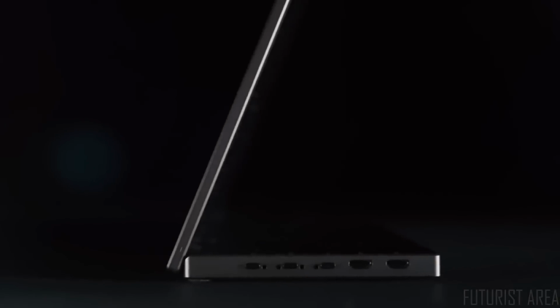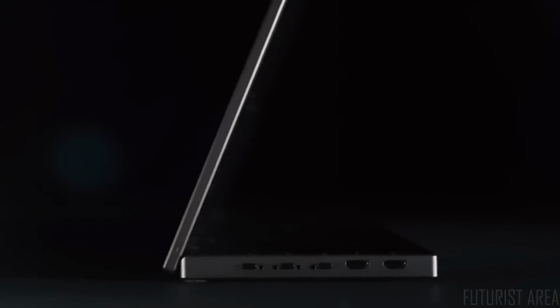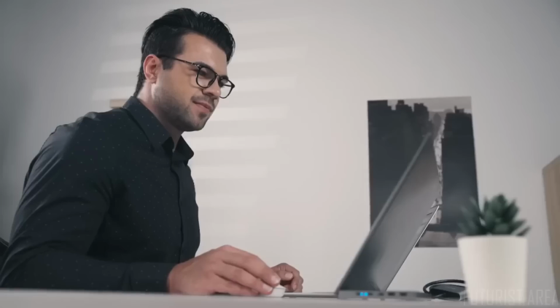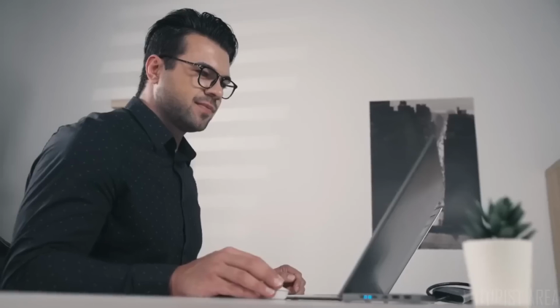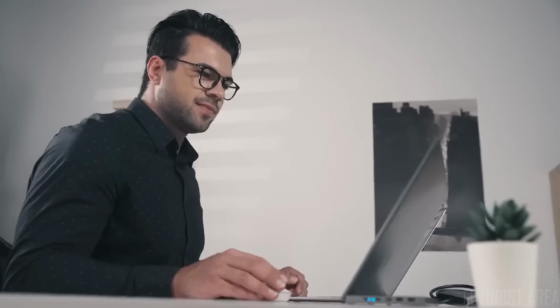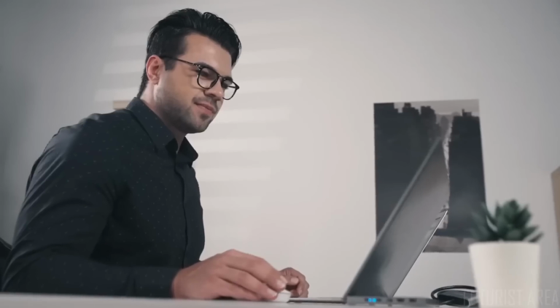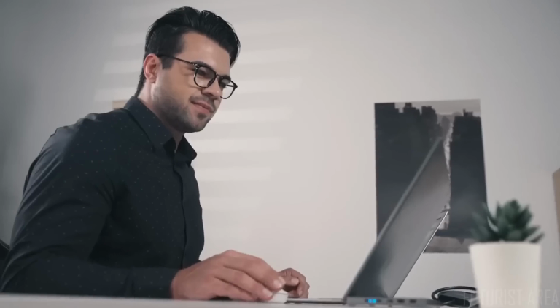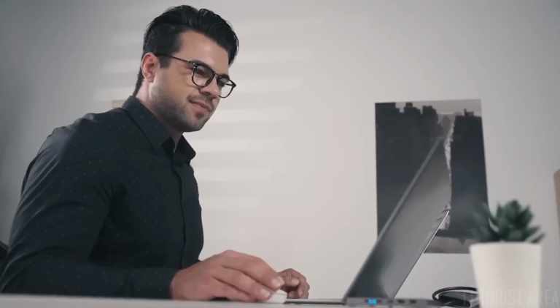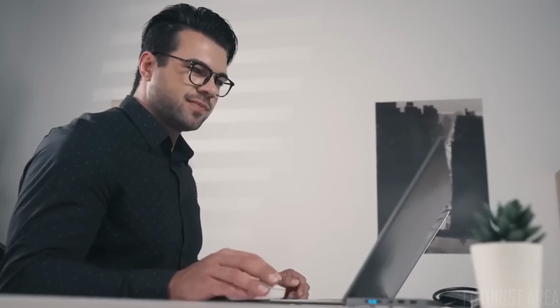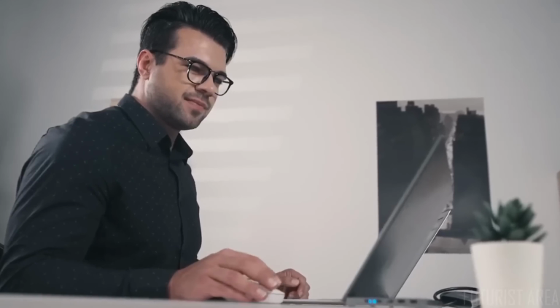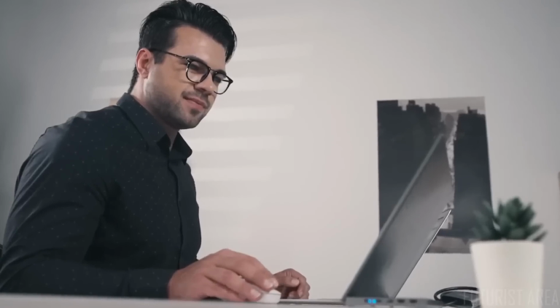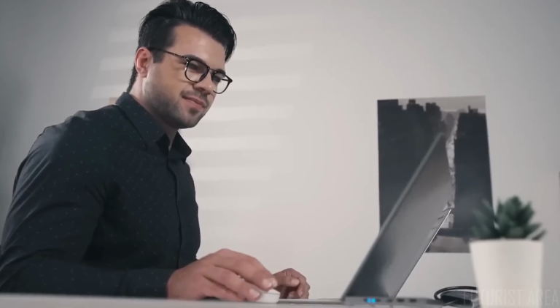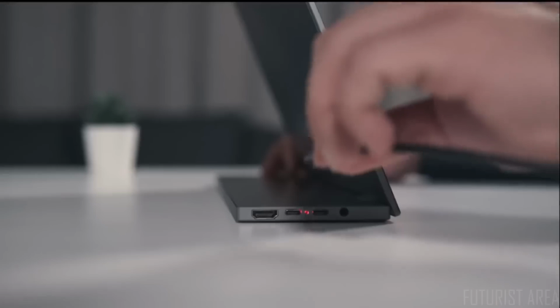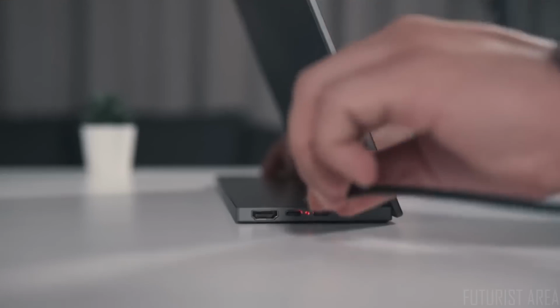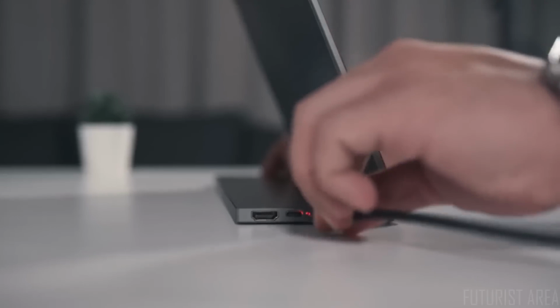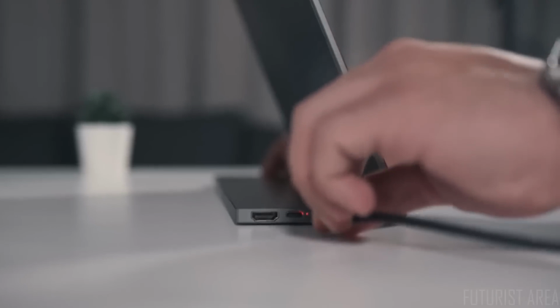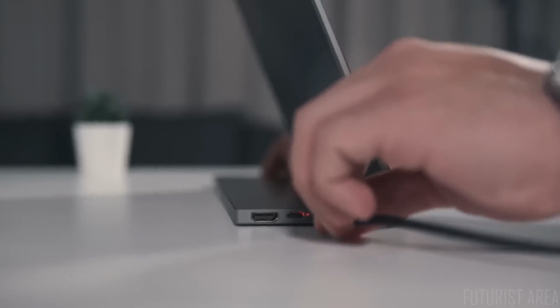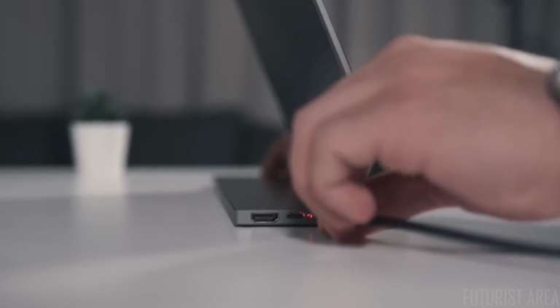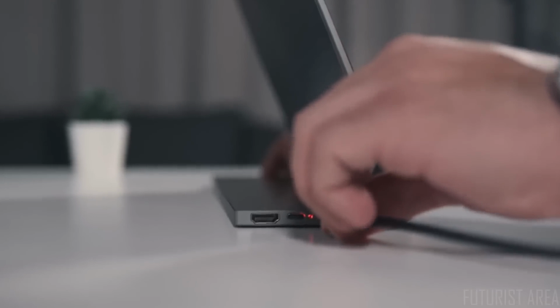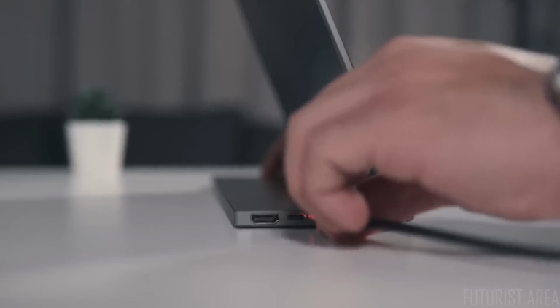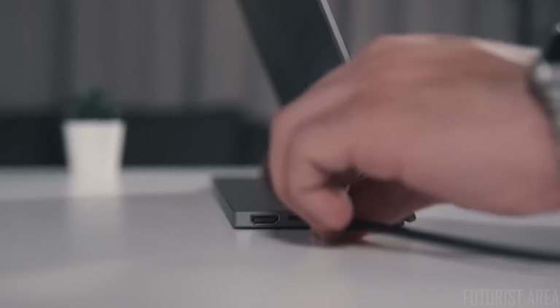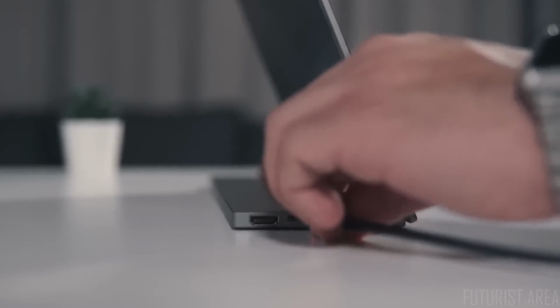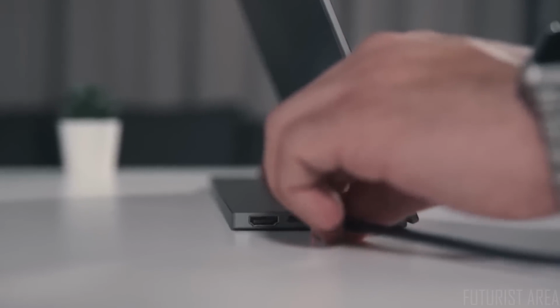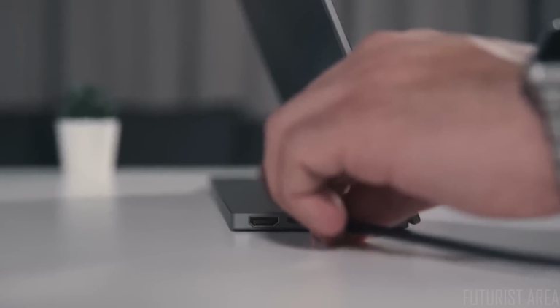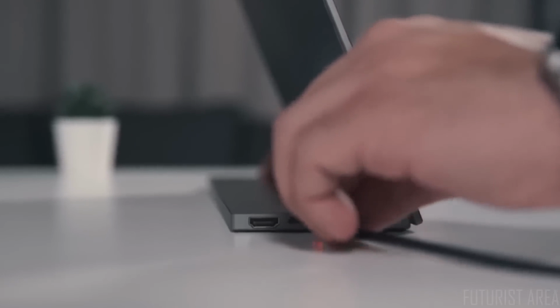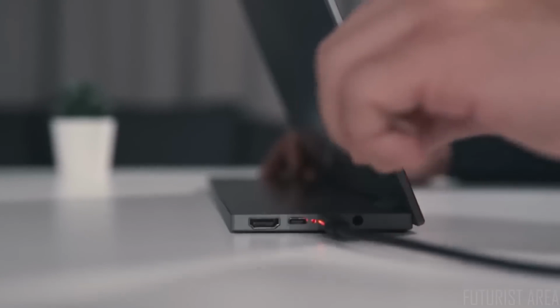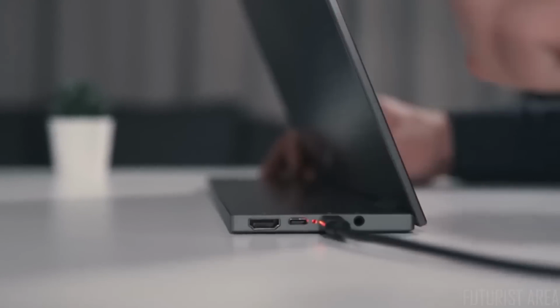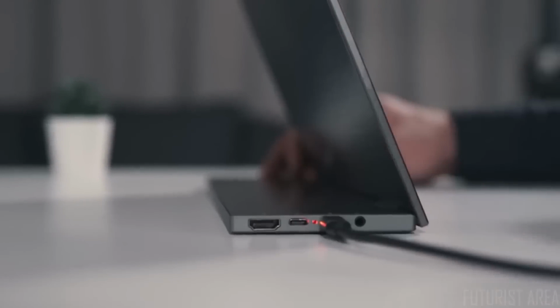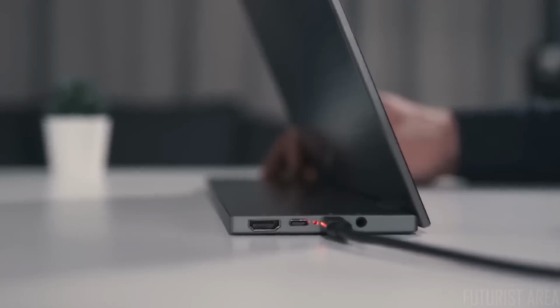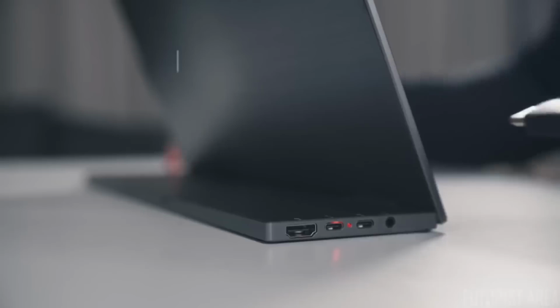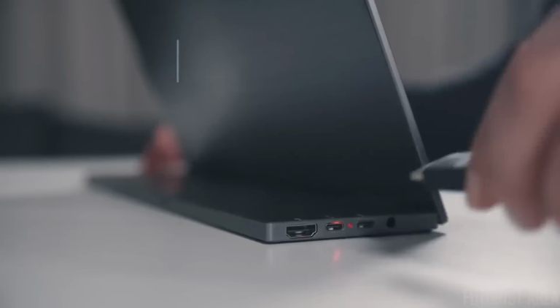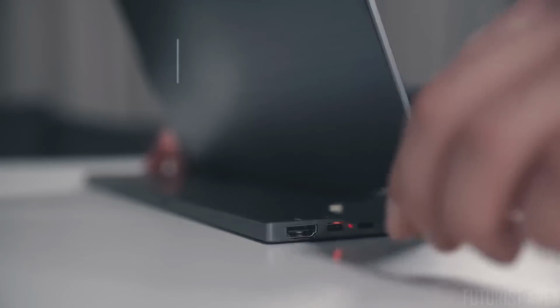It's super easy to use. You don't need to install any software. Just plug and play.